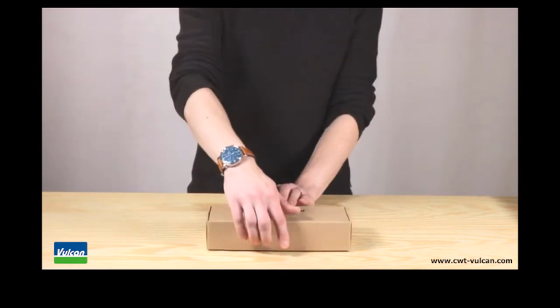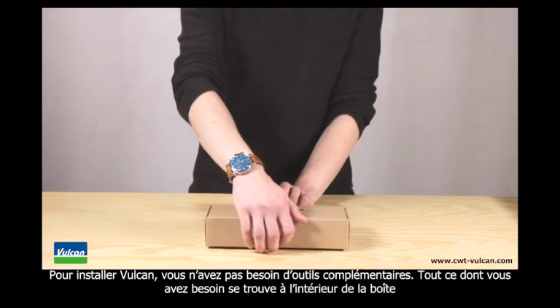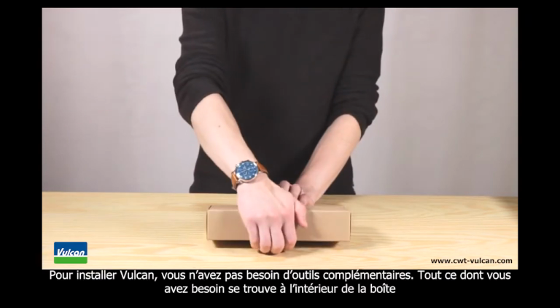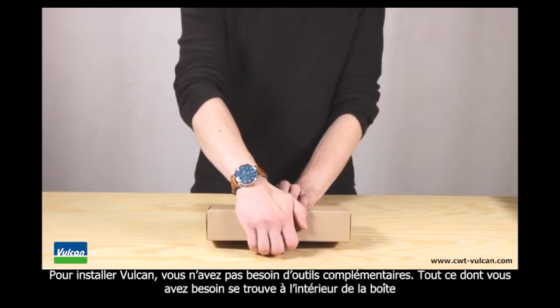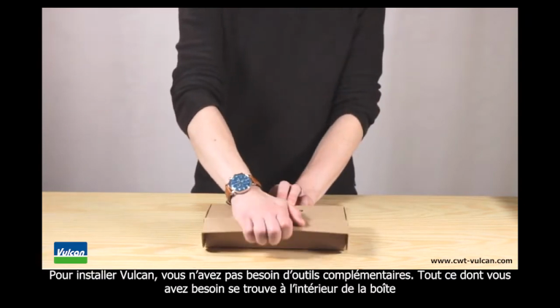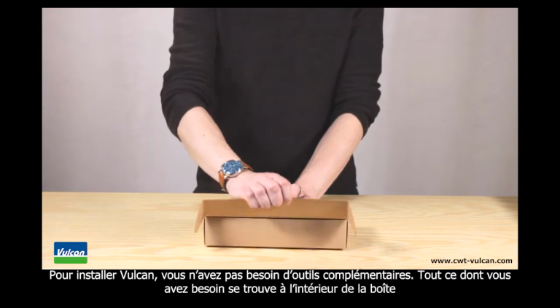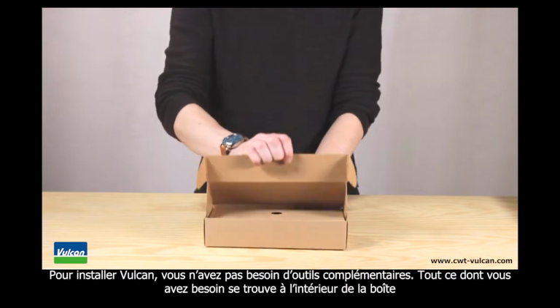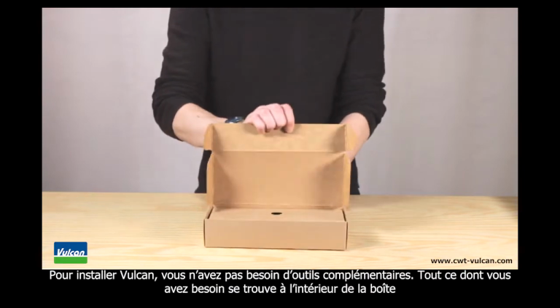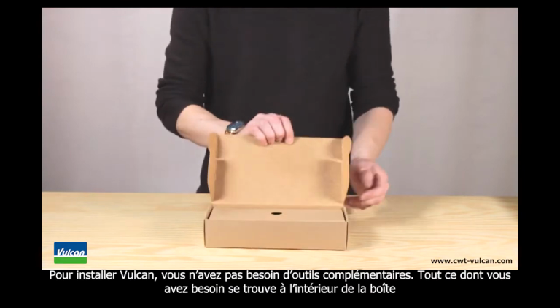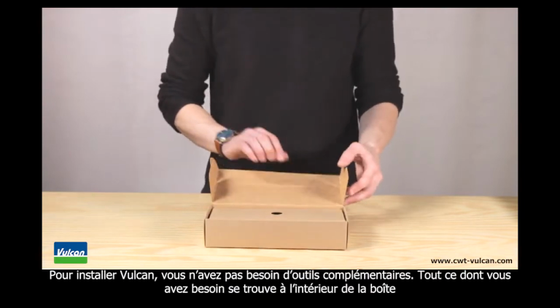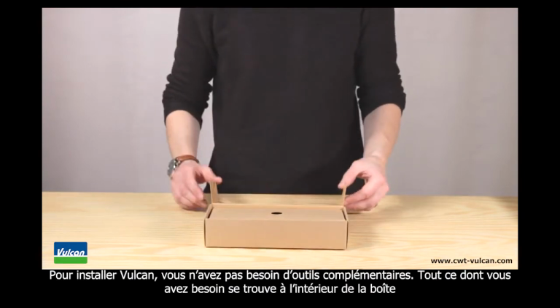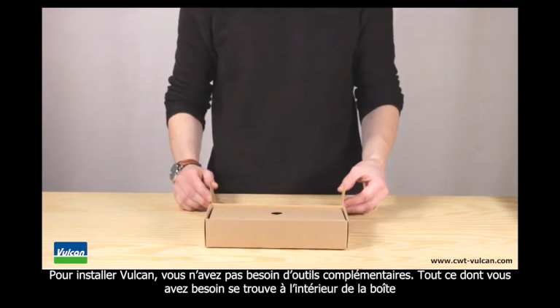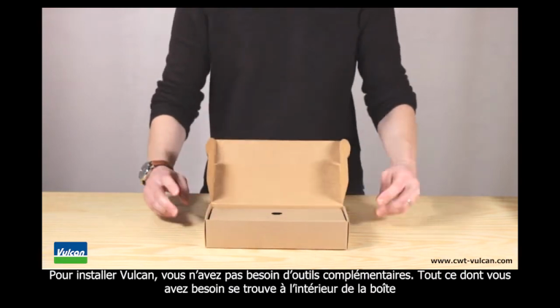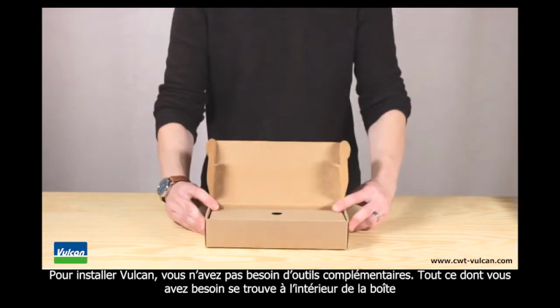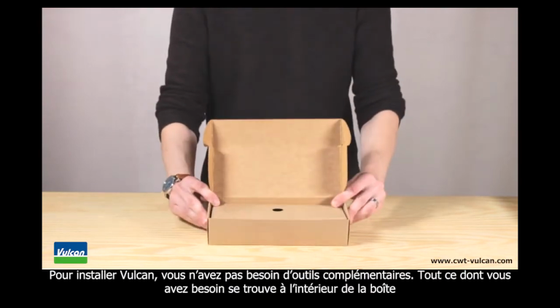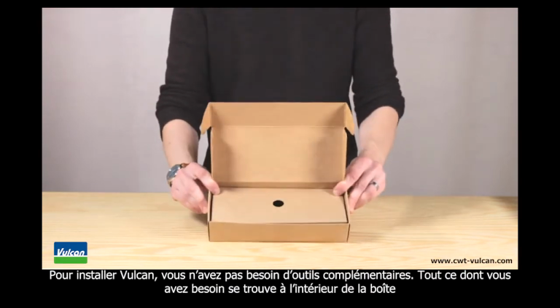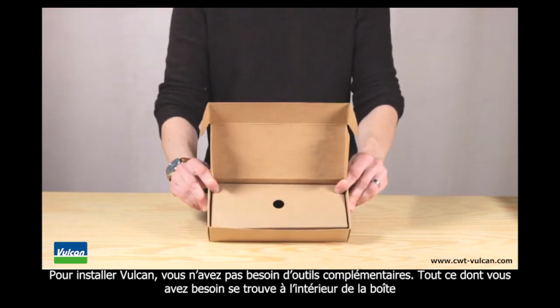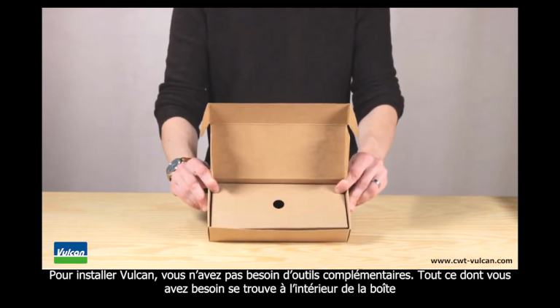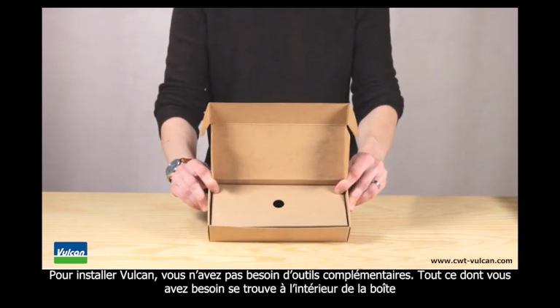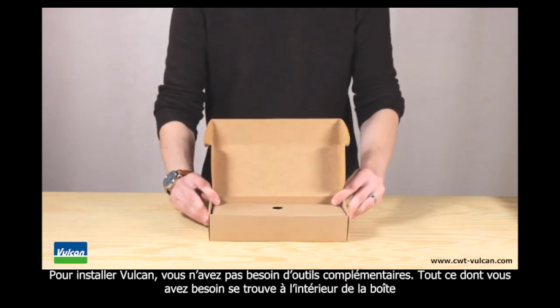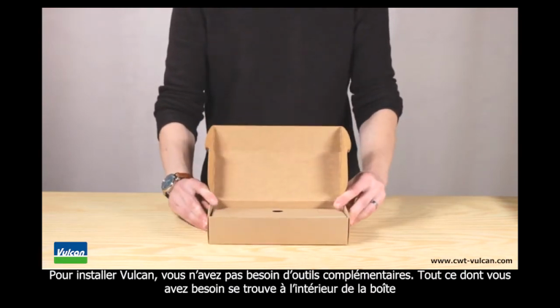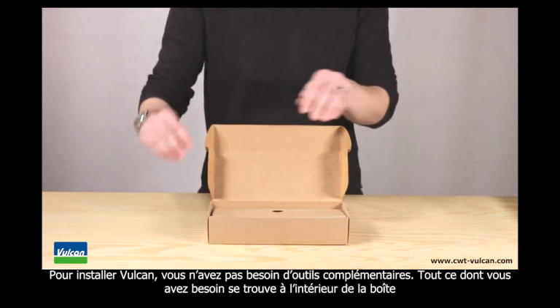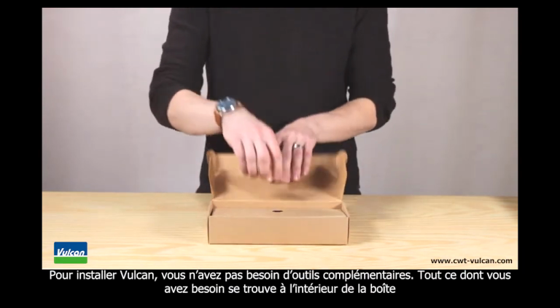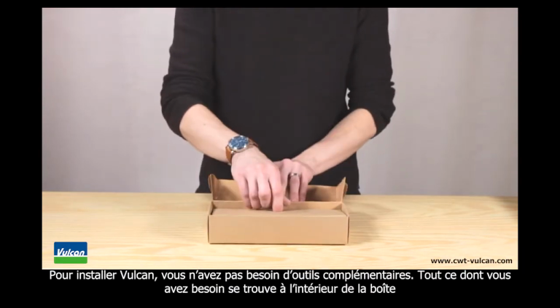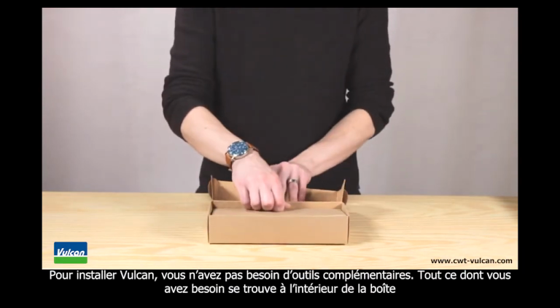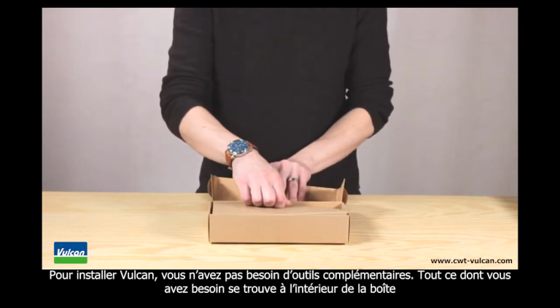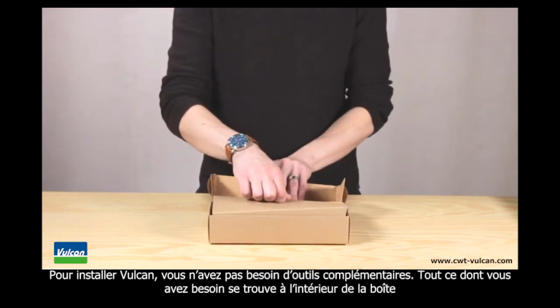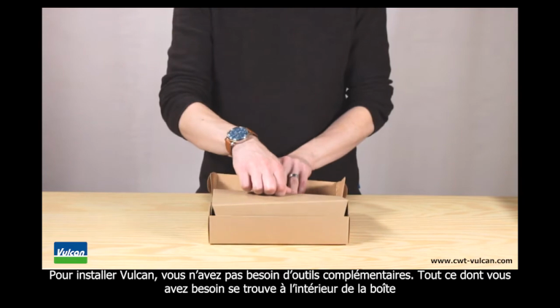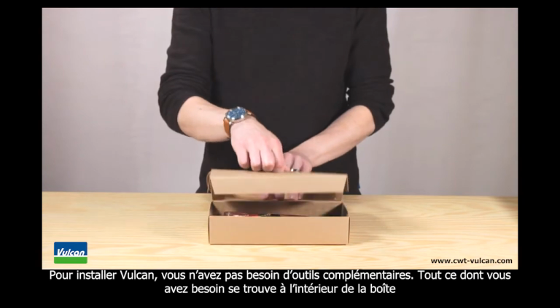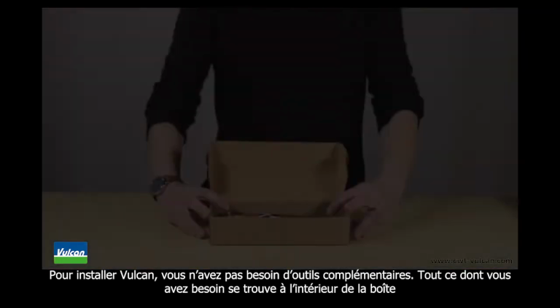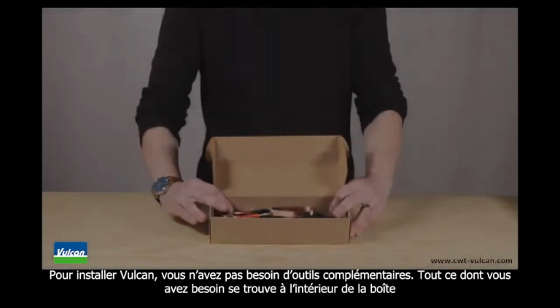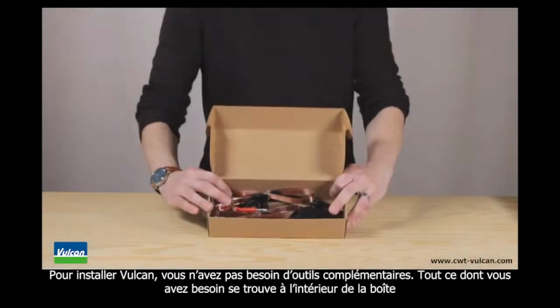To install Vulcan you don't need any additional tools. Everything you need is inside the installation box.